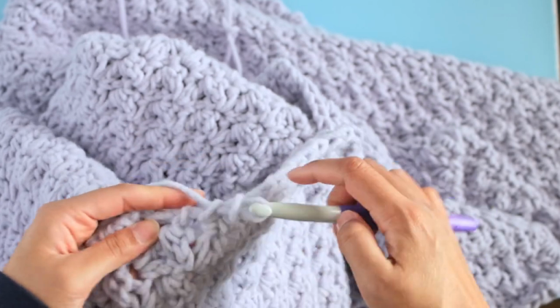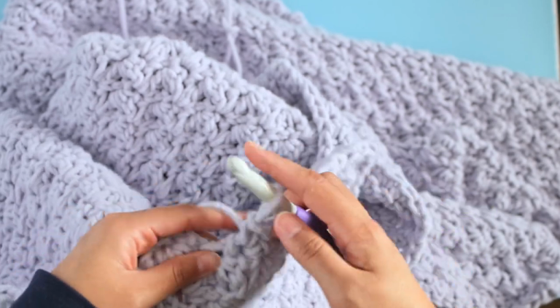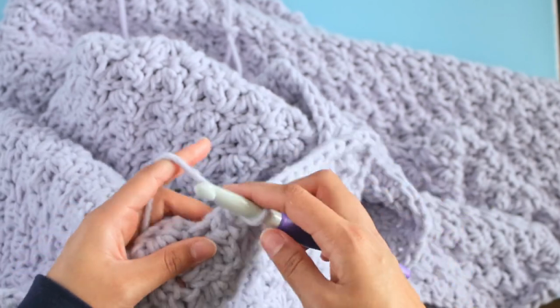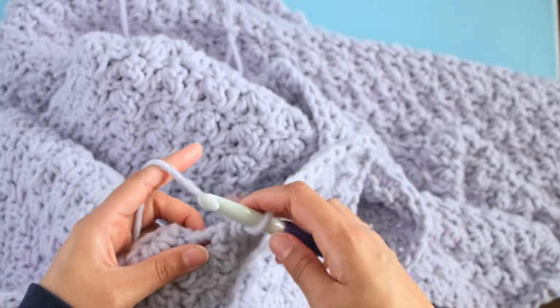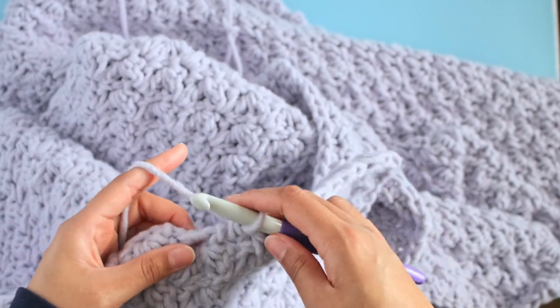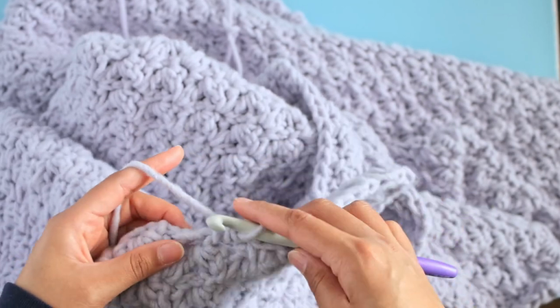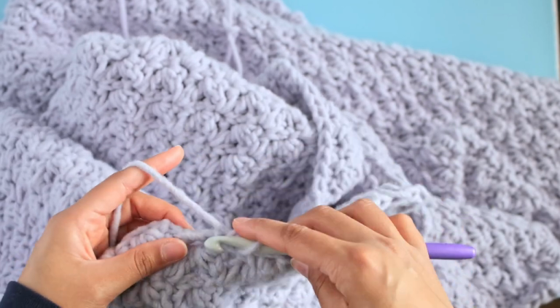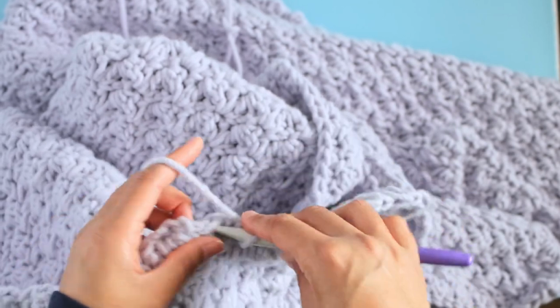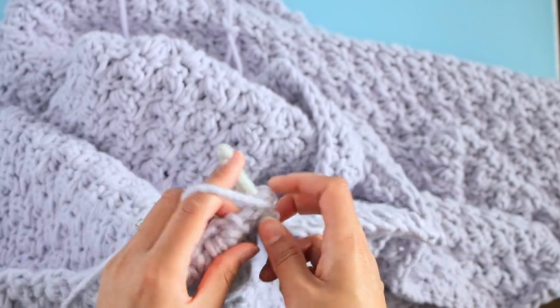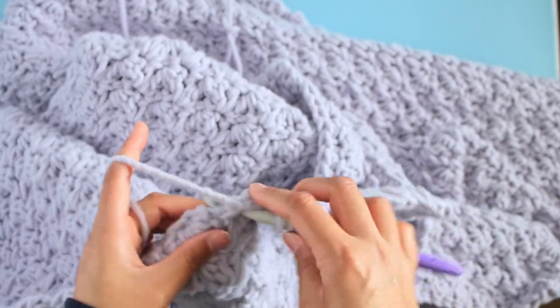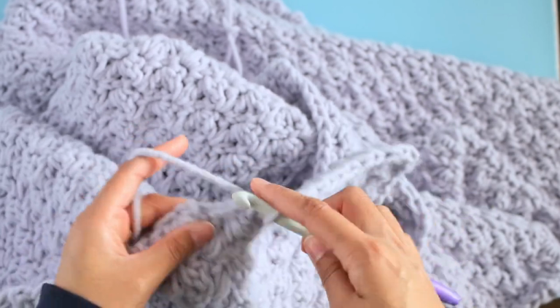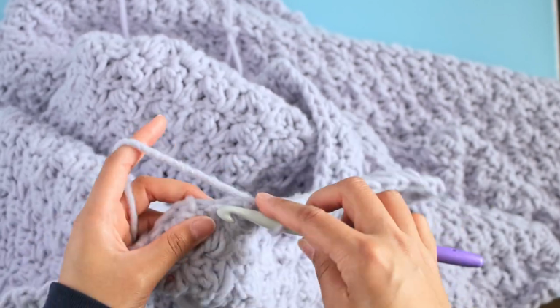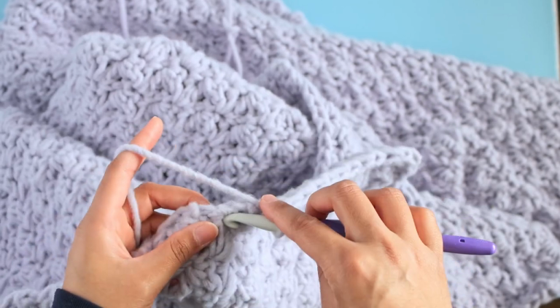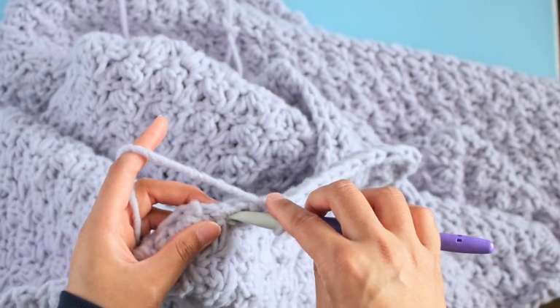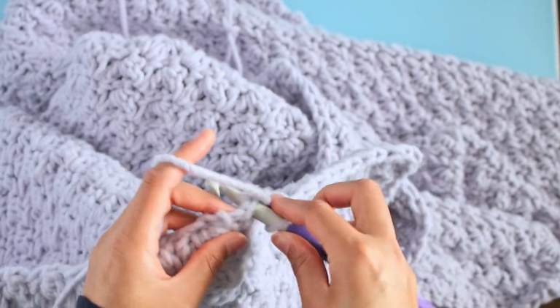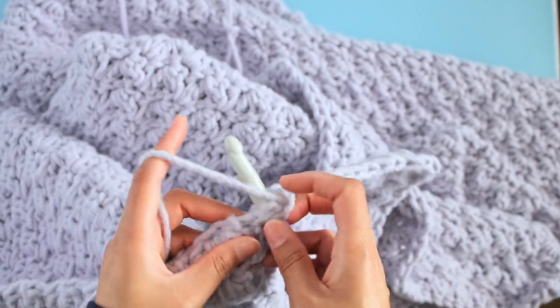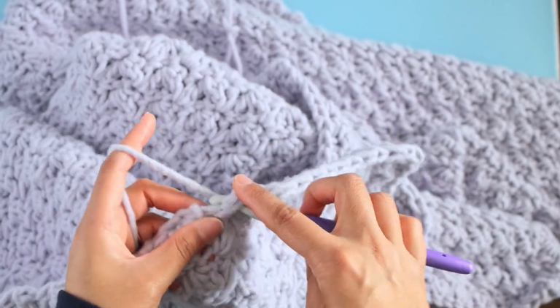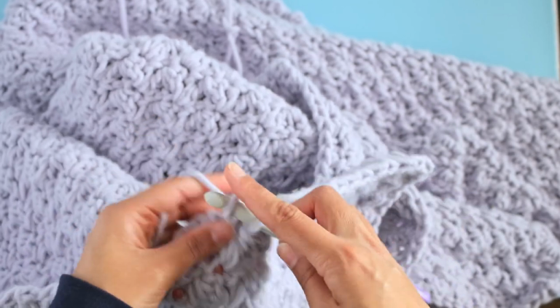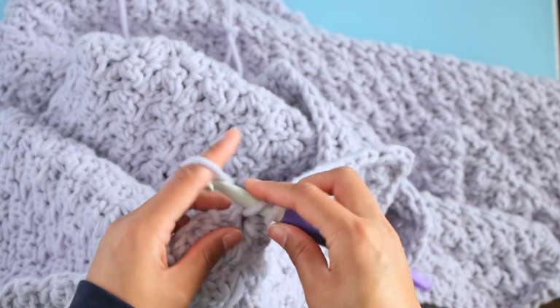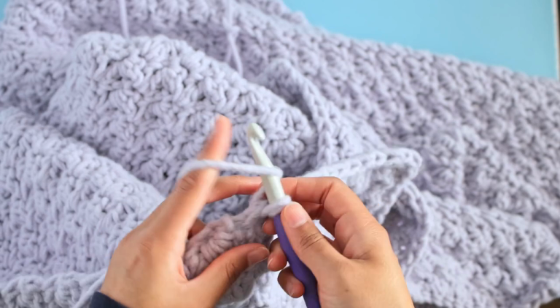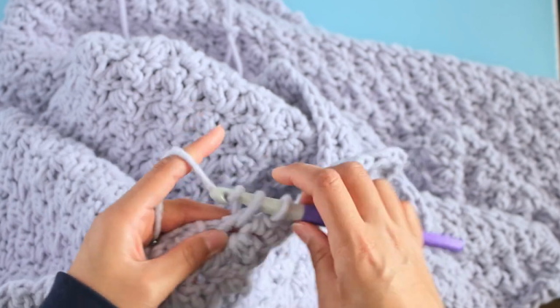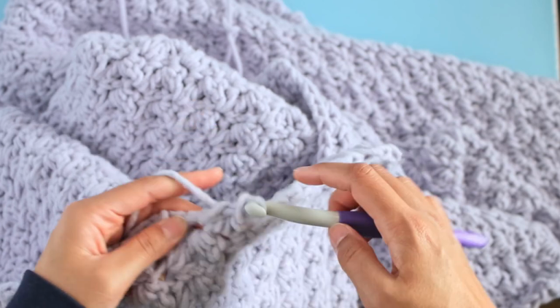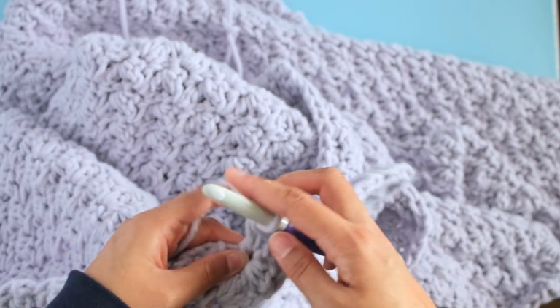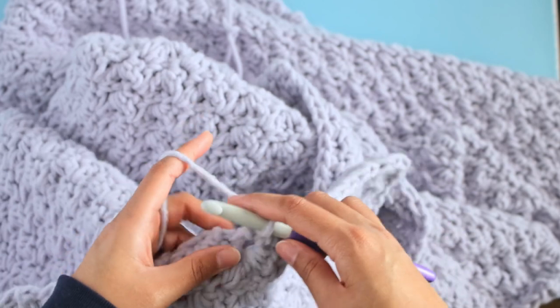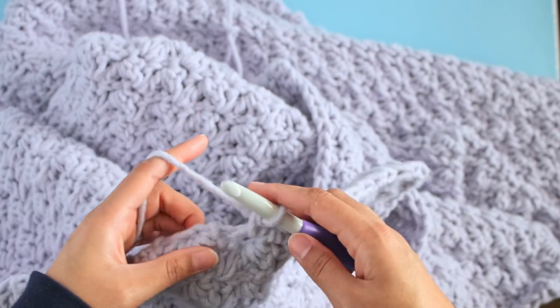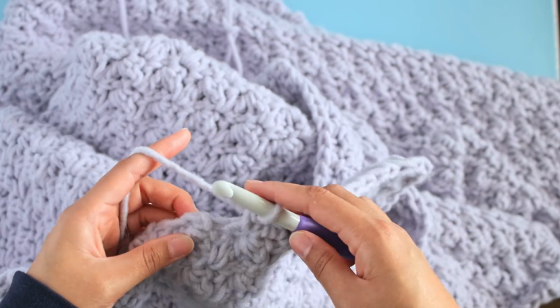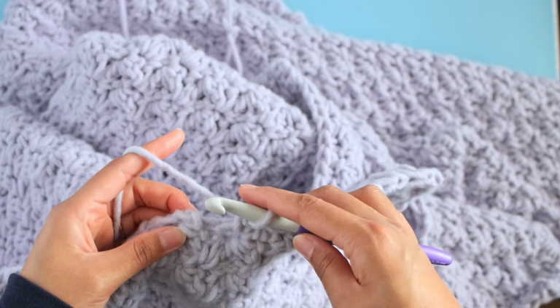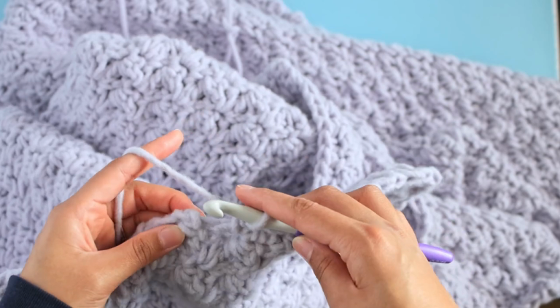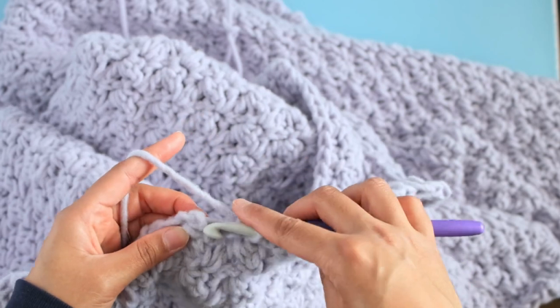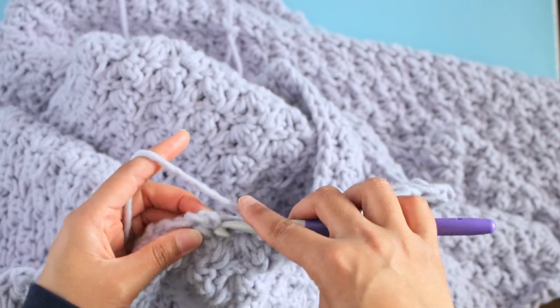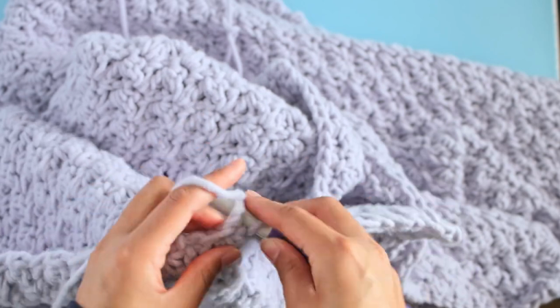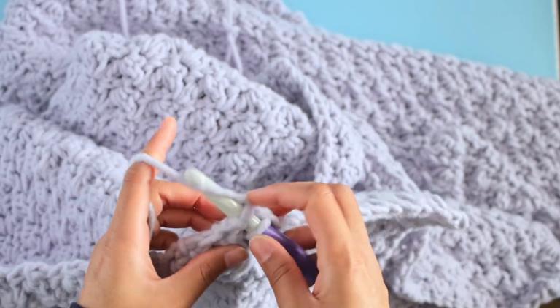I will work a bit of this and then I will come back once the blanket is finished to show you how it looks.